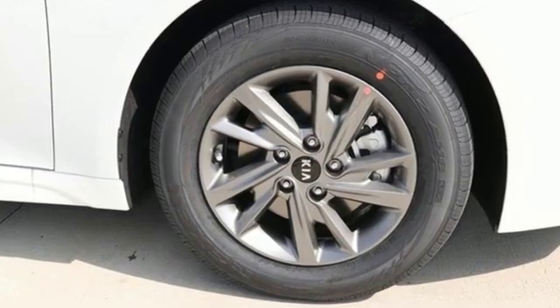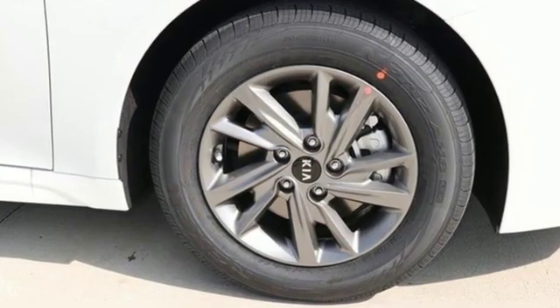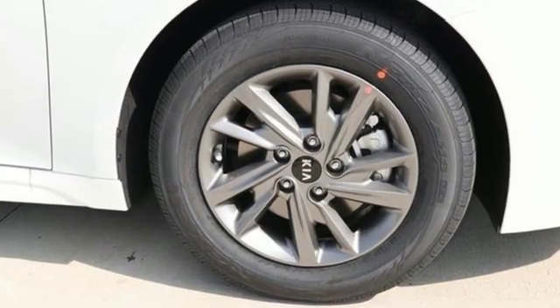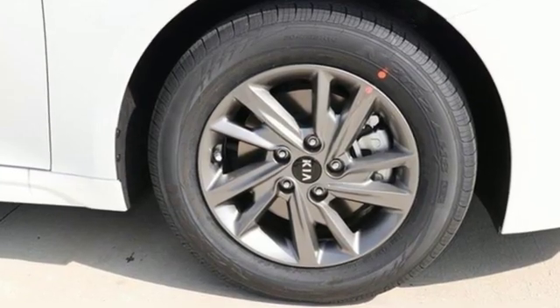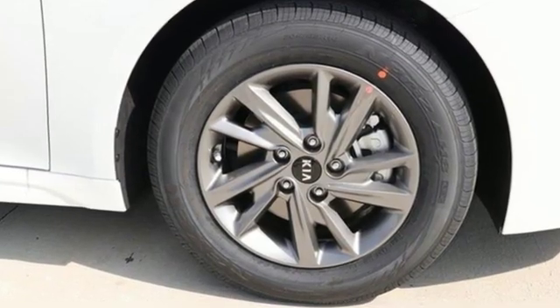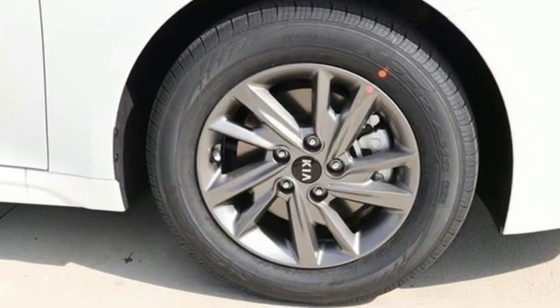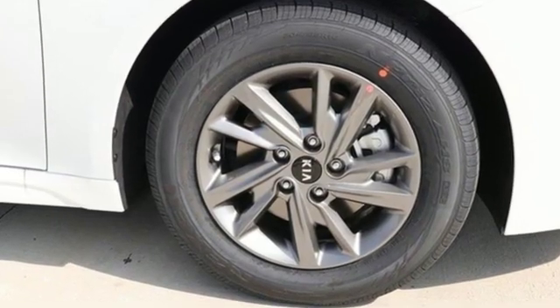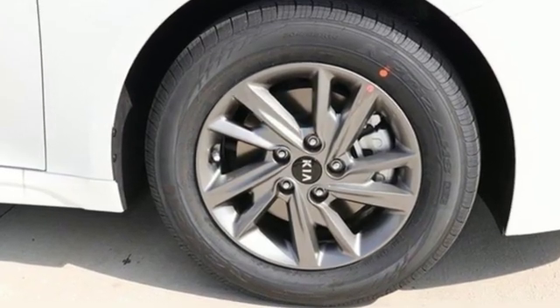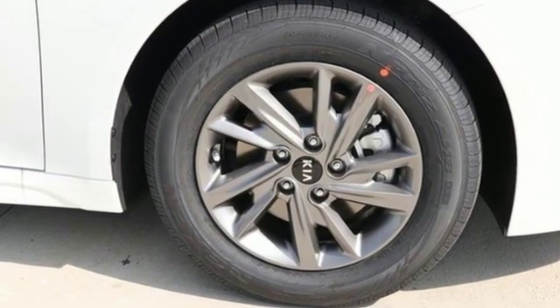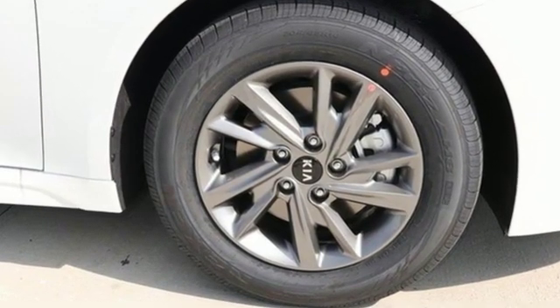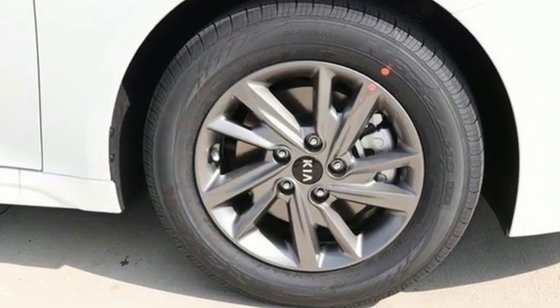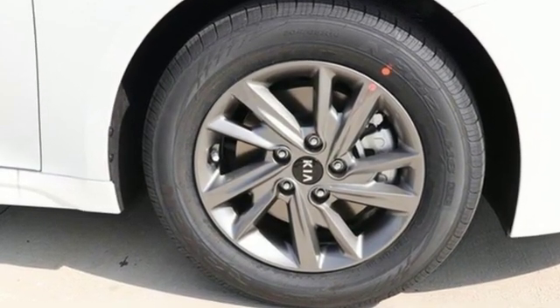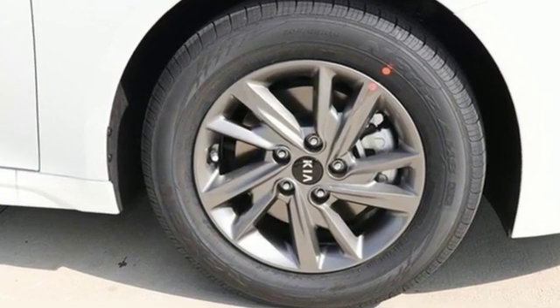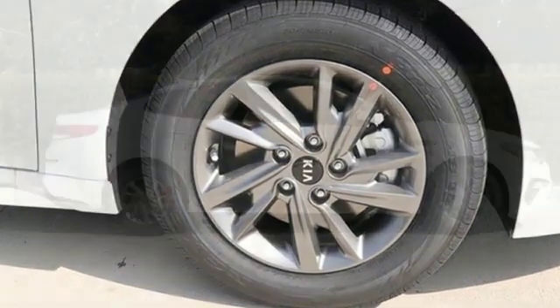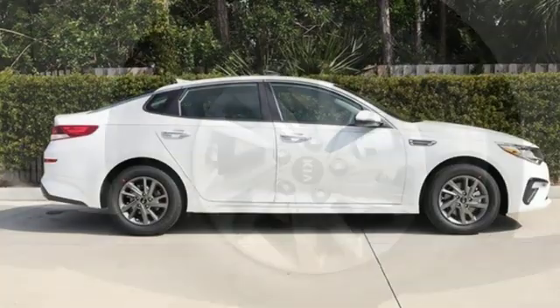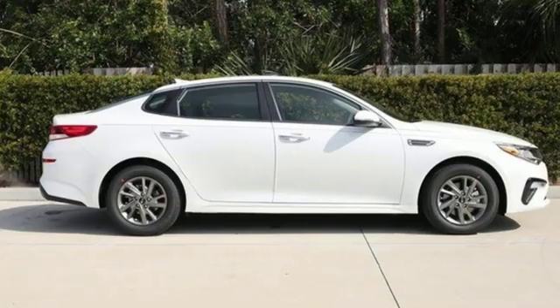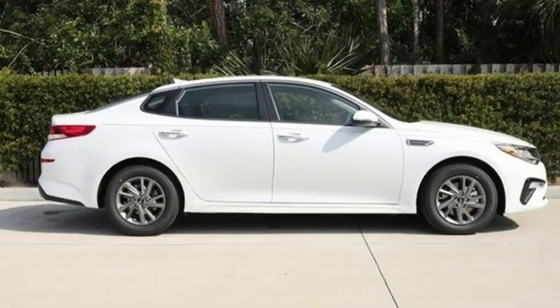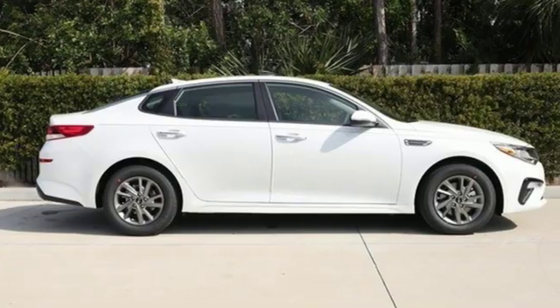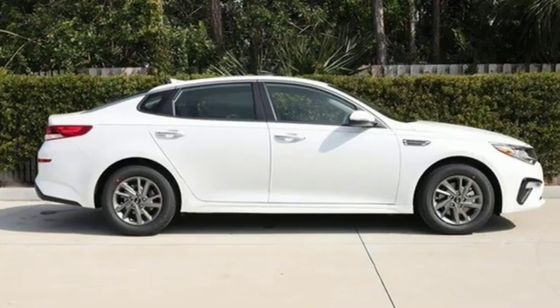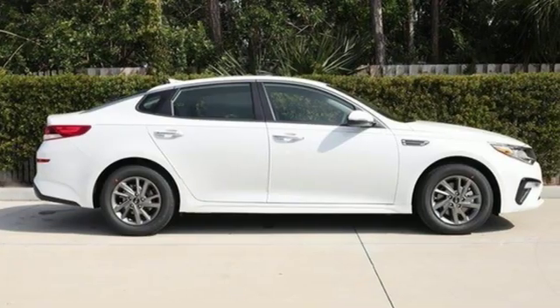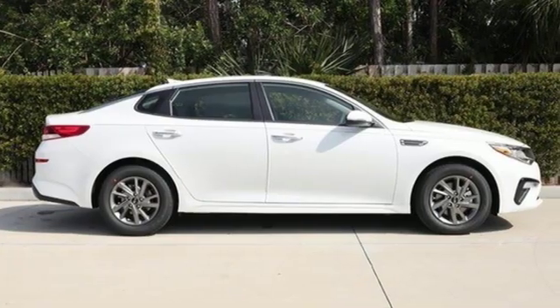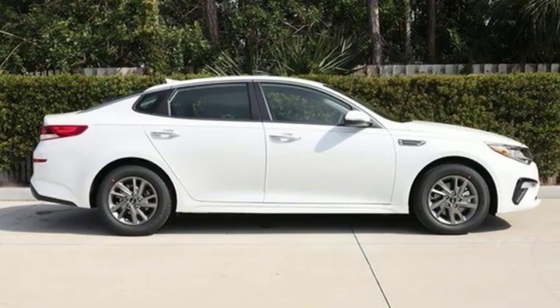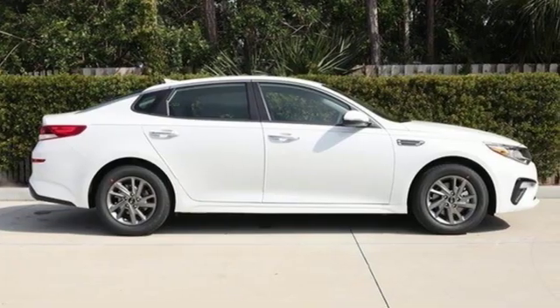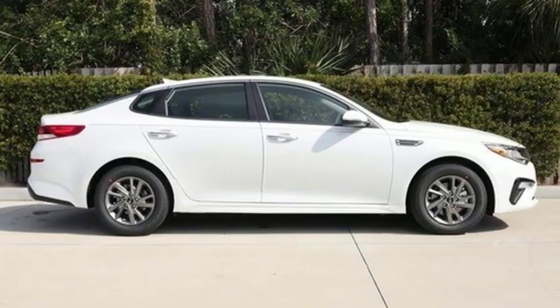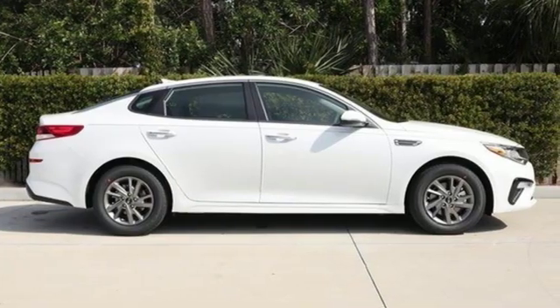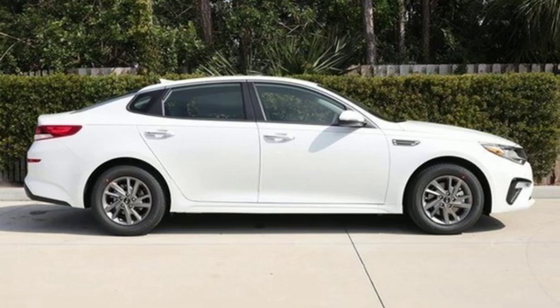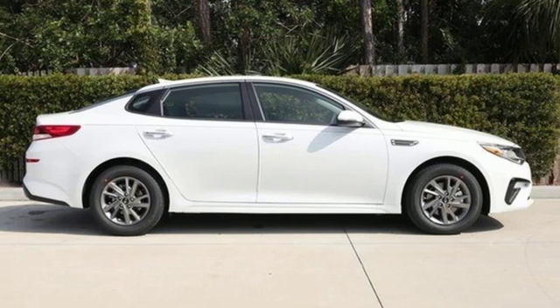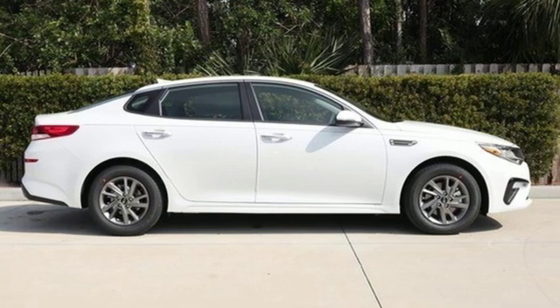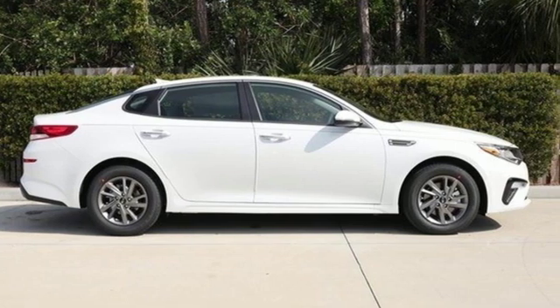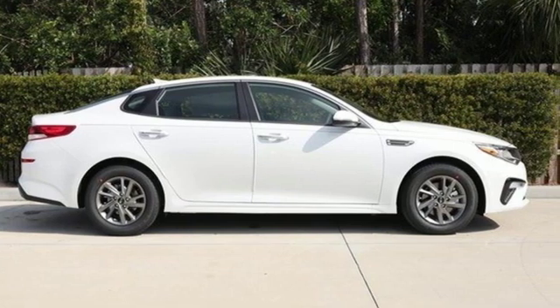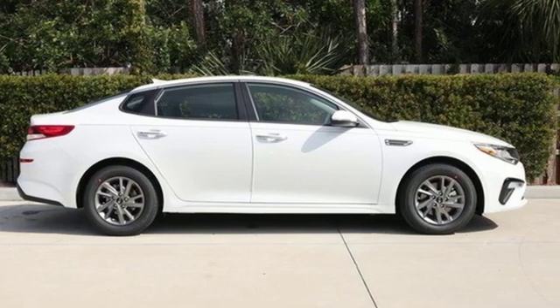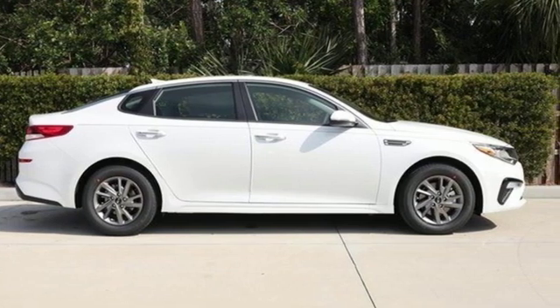Kia, commanding attention. If you've been waiting for the perfect time for a test drive, the time is now. Experience it today.